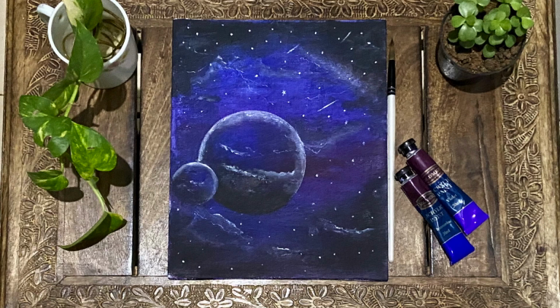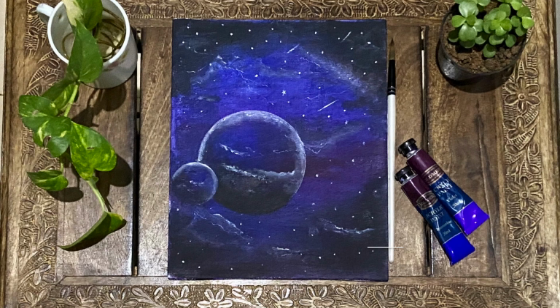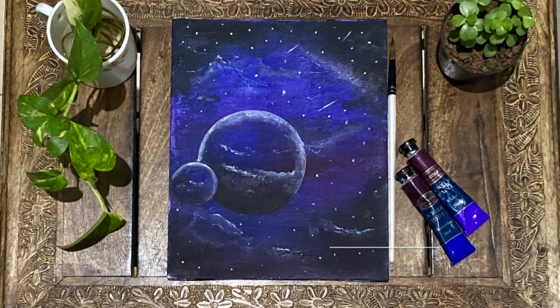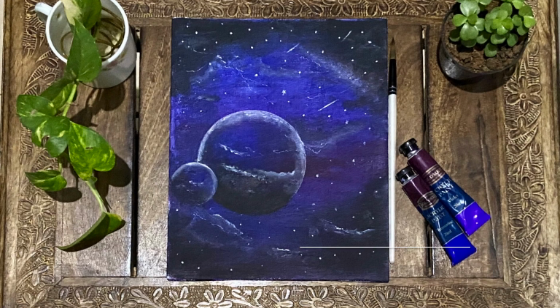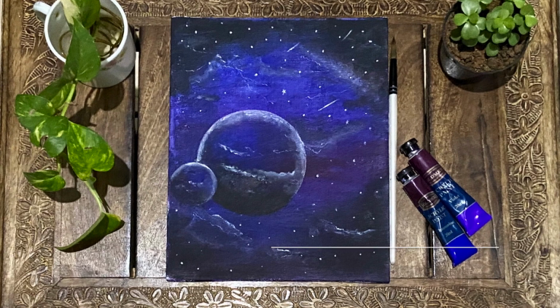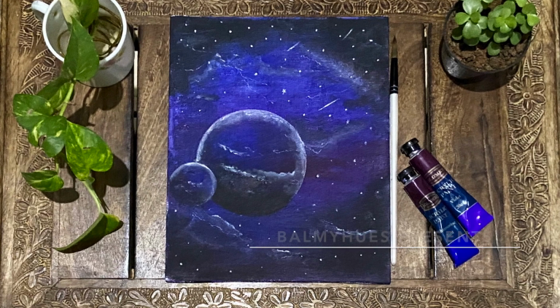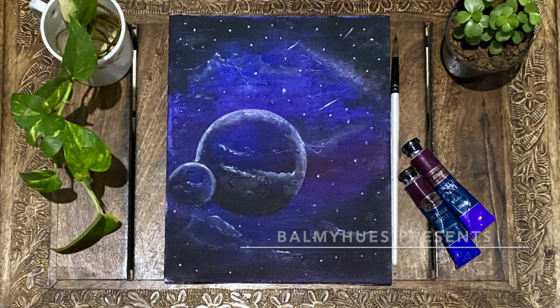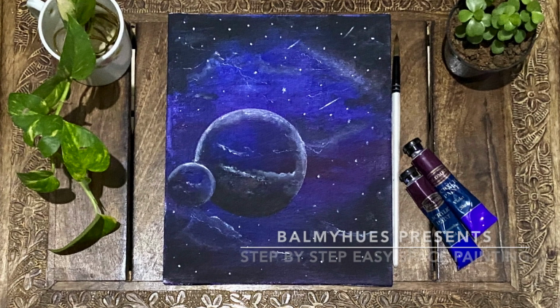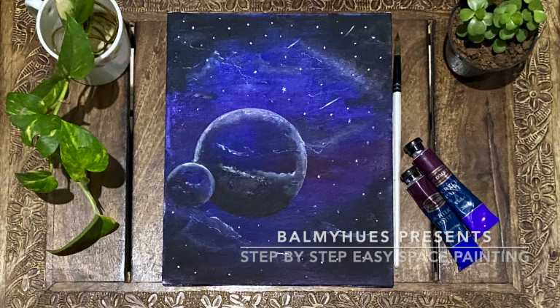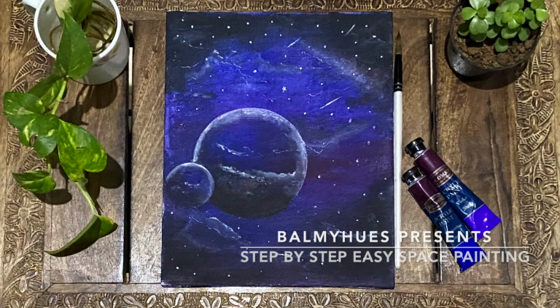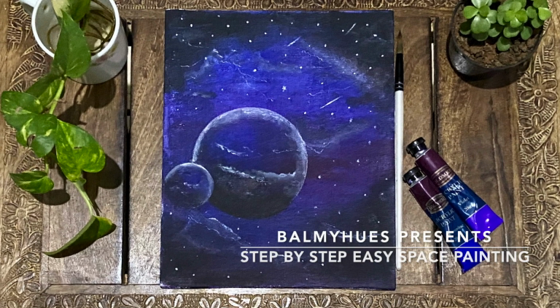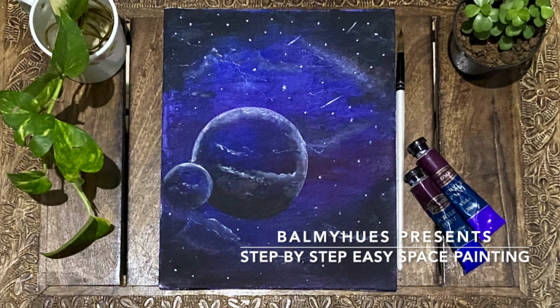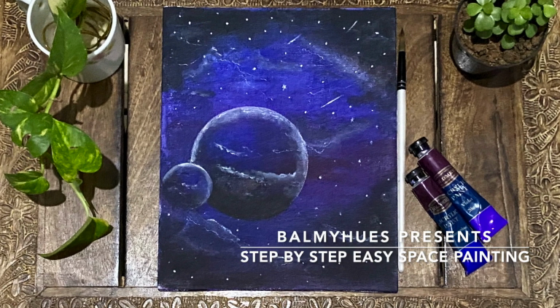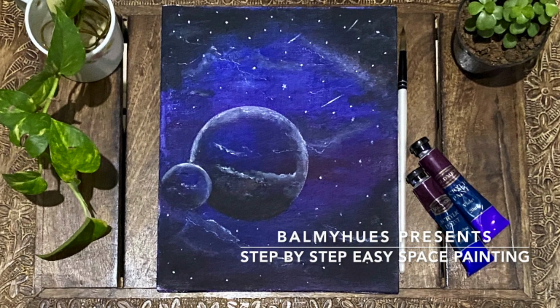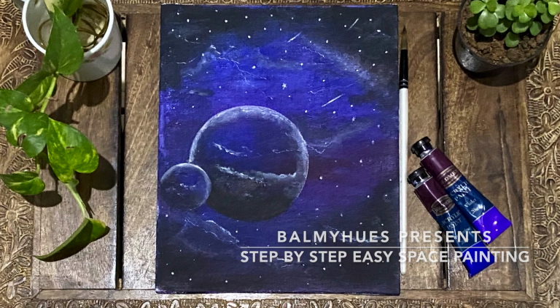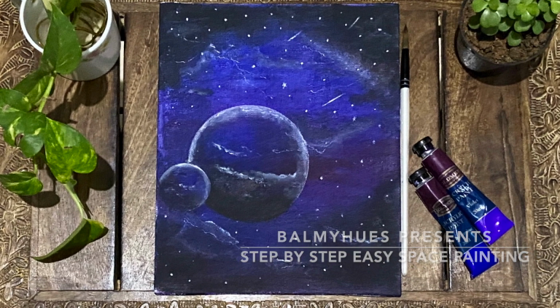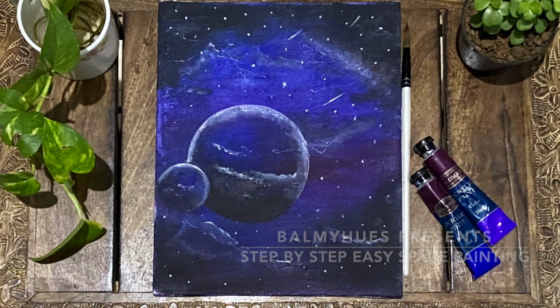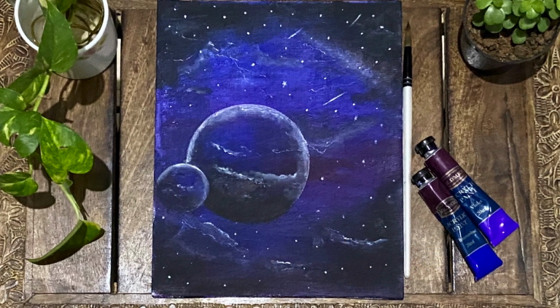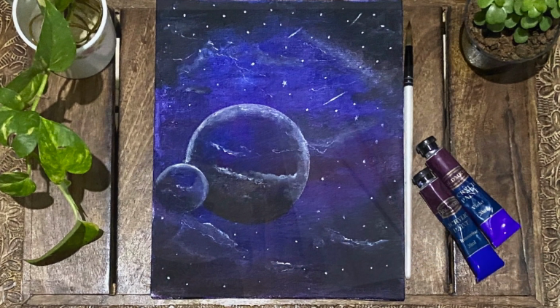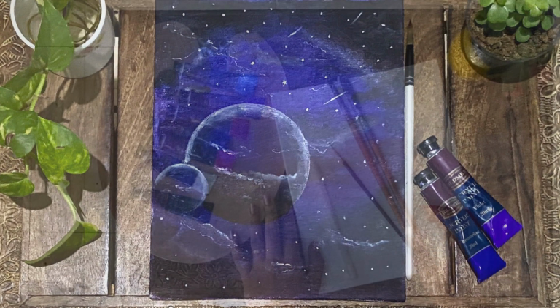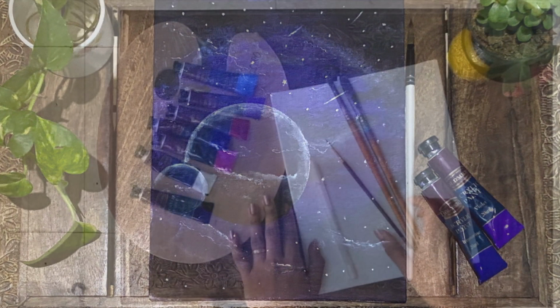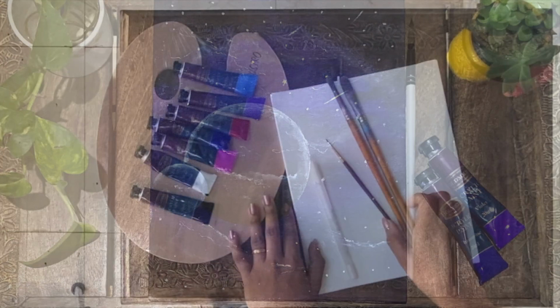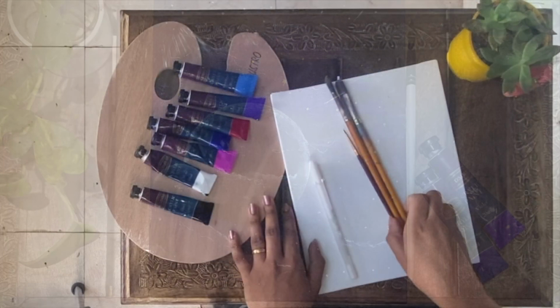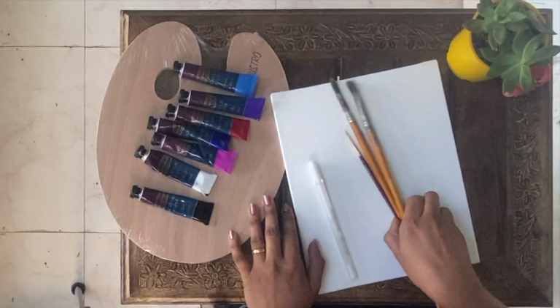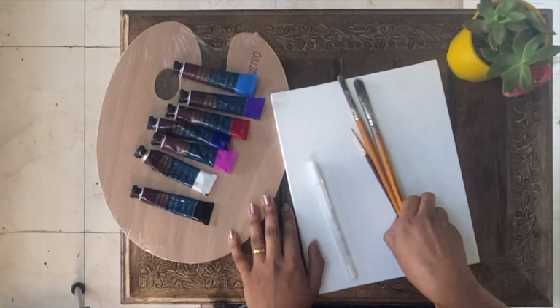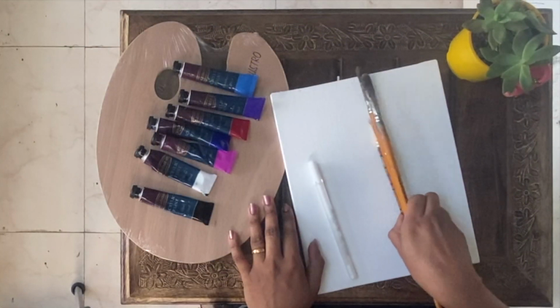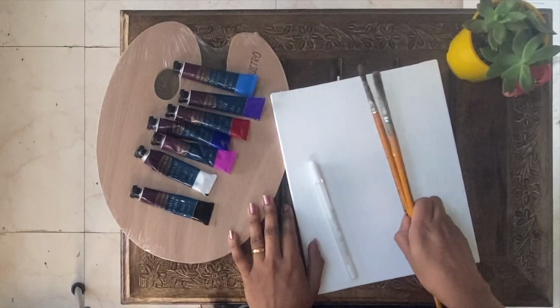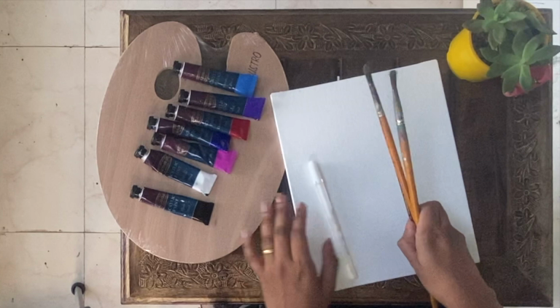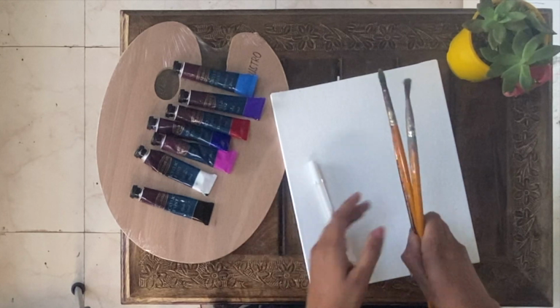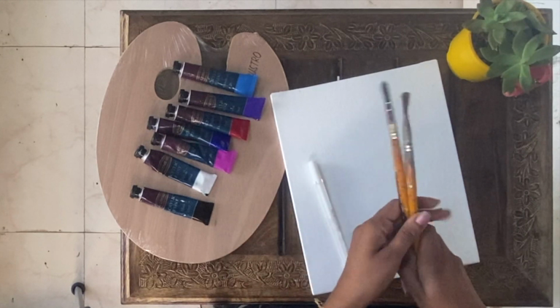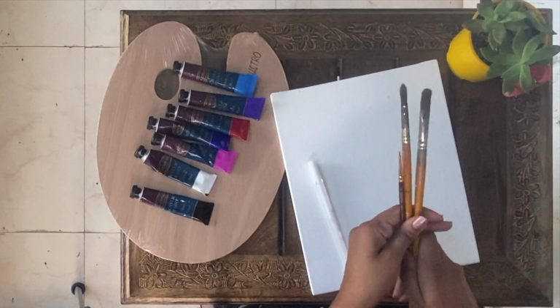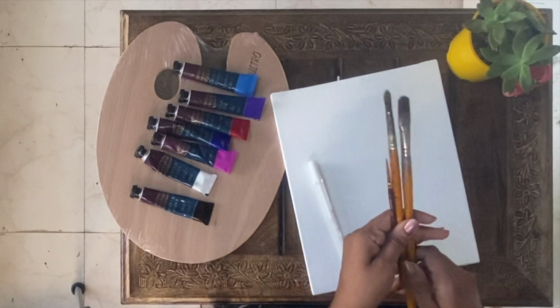Hello everyone. Welcome to my channel Balmy Hughes. Today I am going to show a very simple space painting.